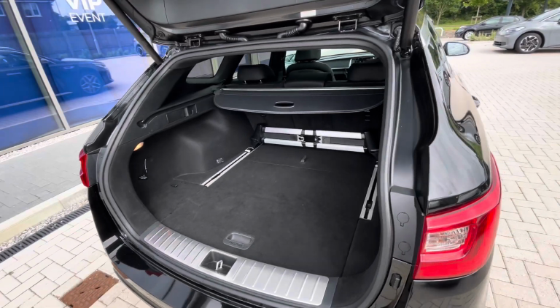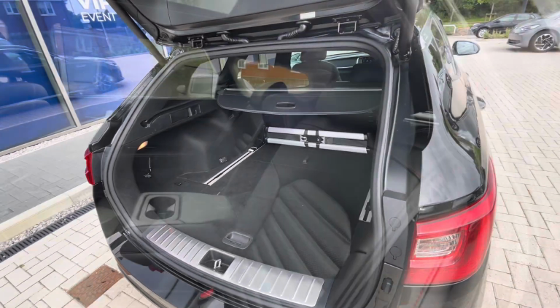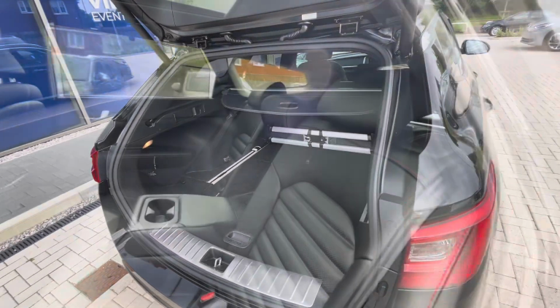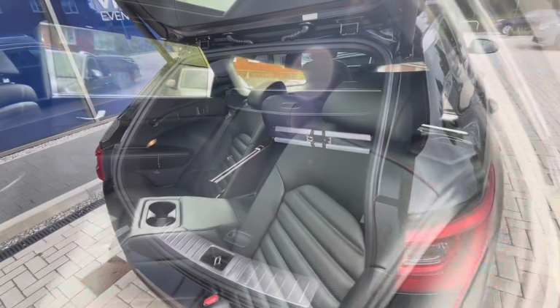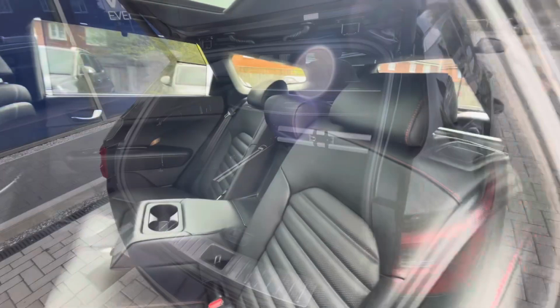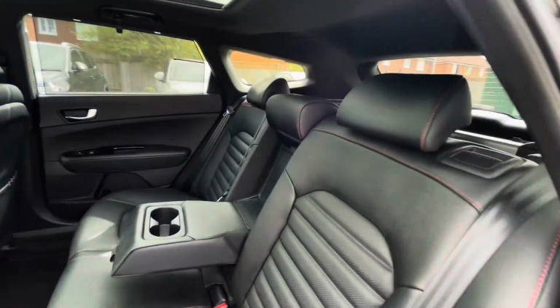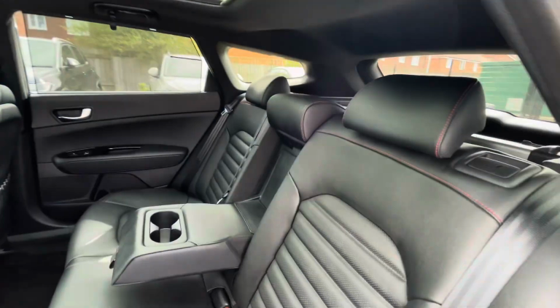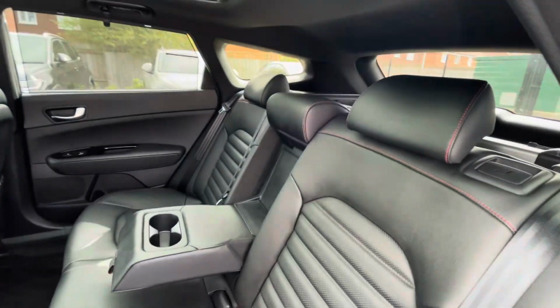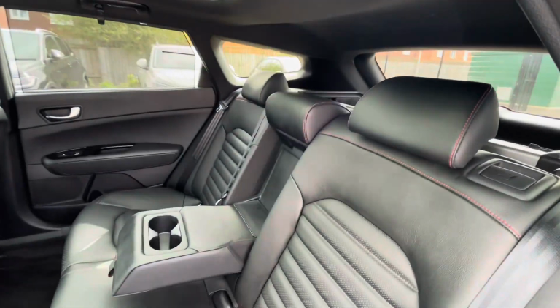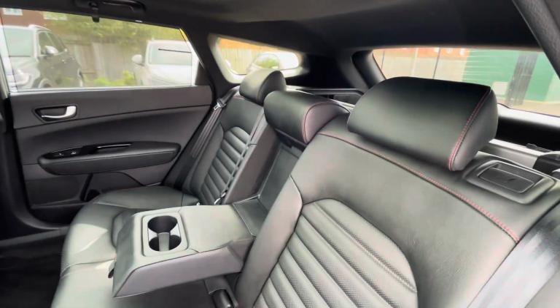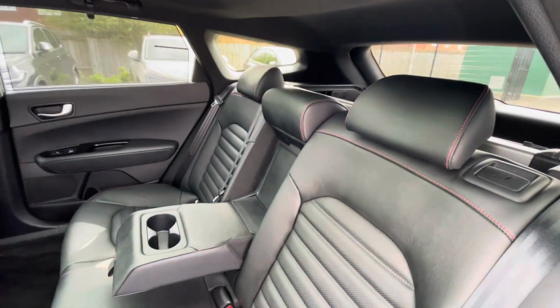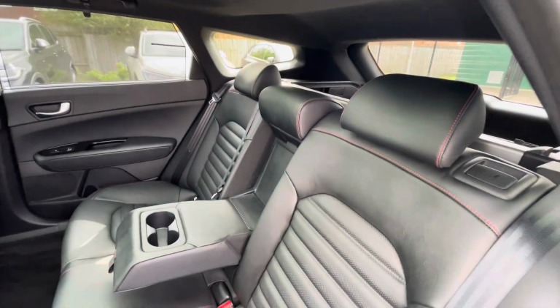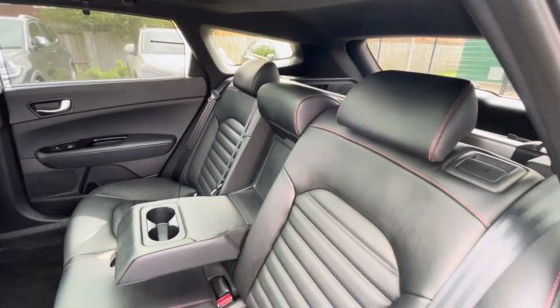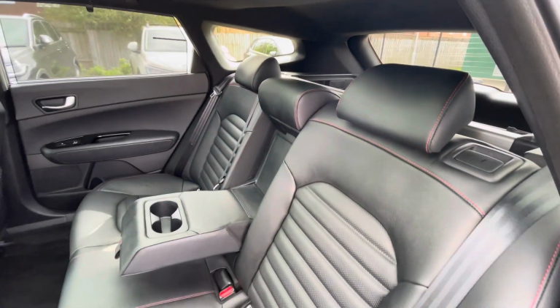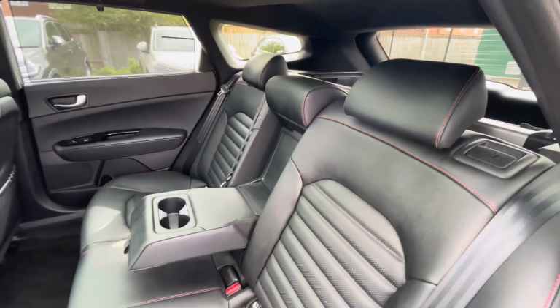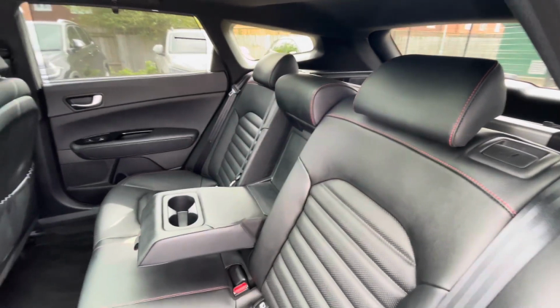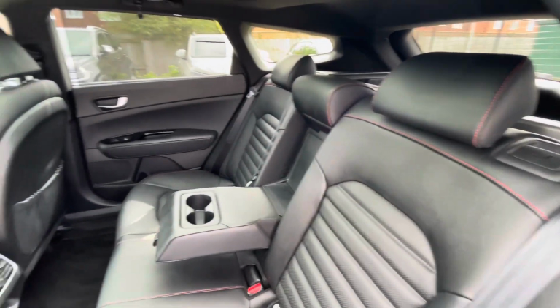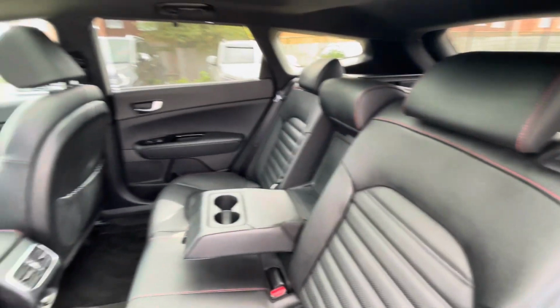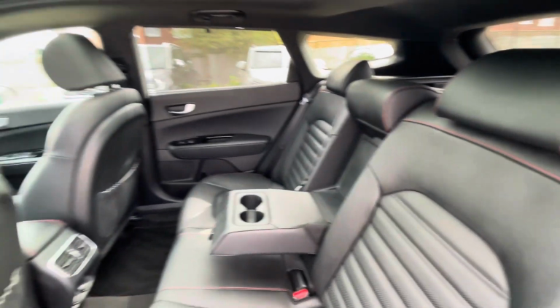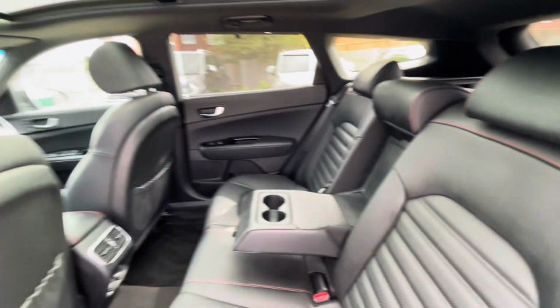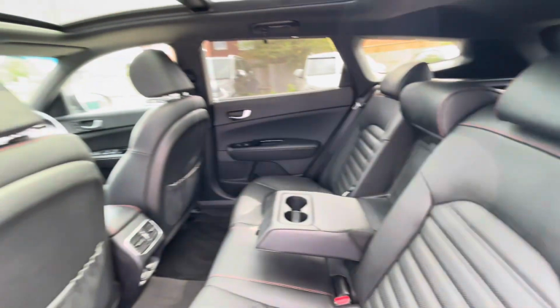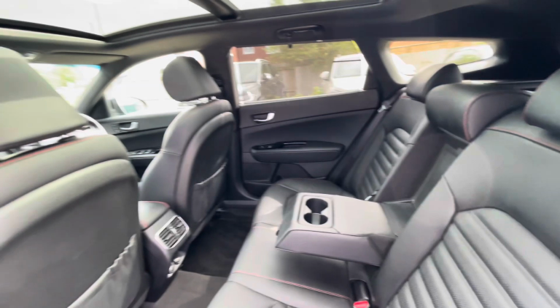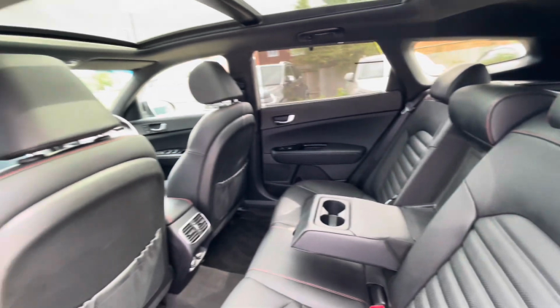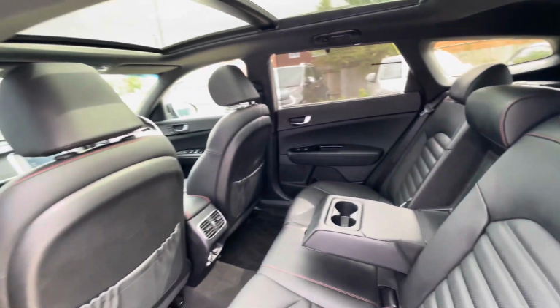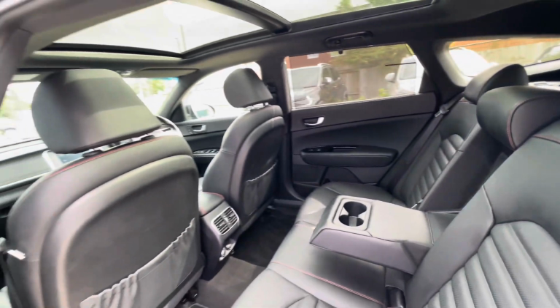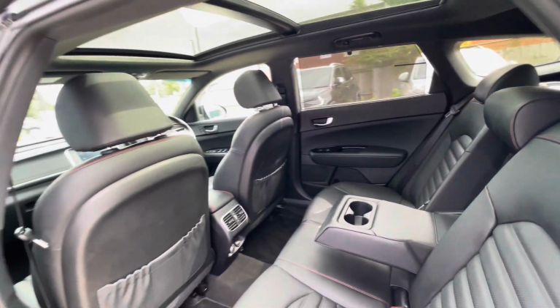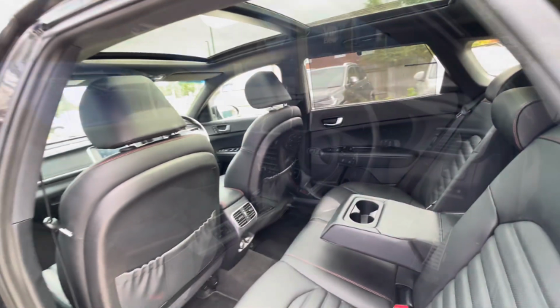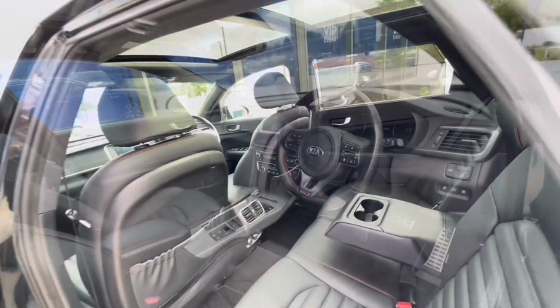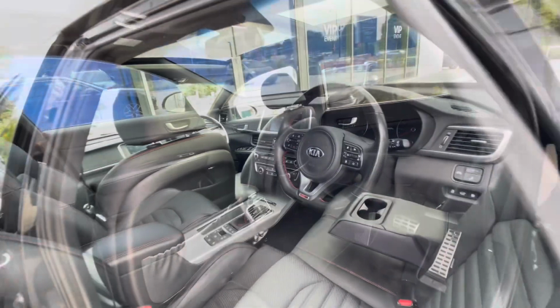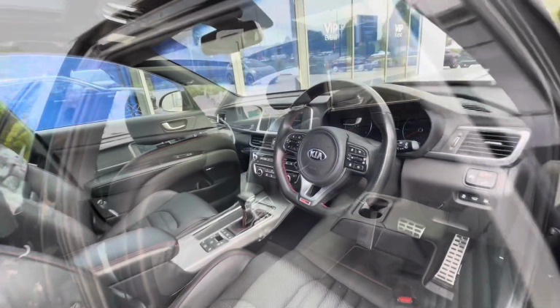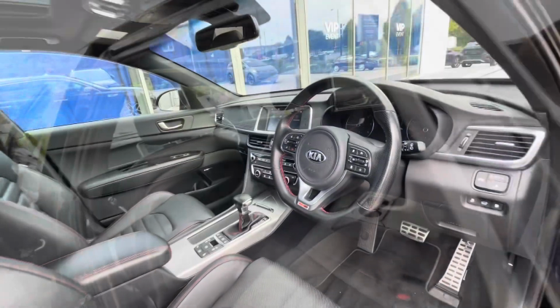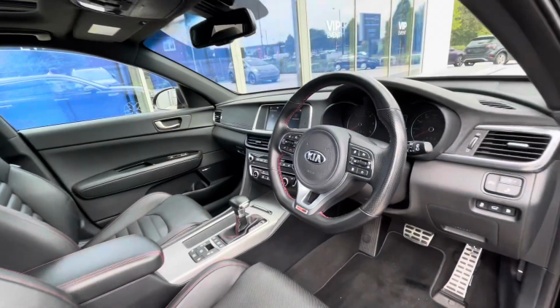We have ISOFIX points in the back for a child seat, alongside cup holders in the centre console and a substantial amount of leg room in the back.